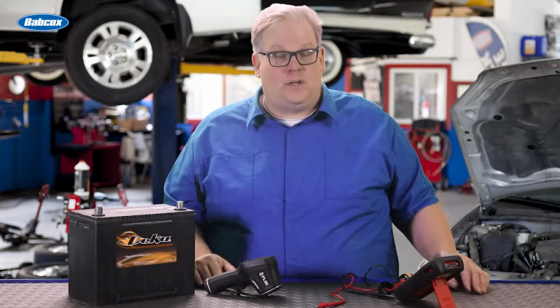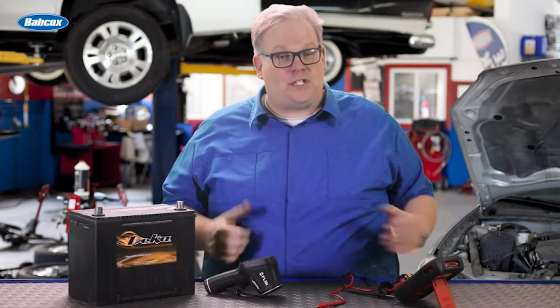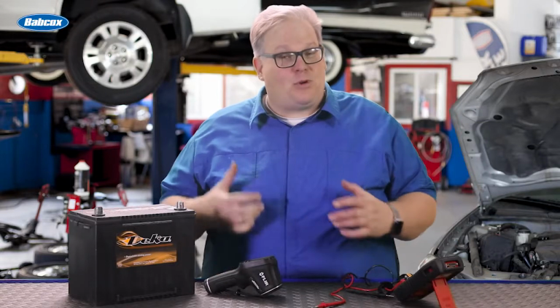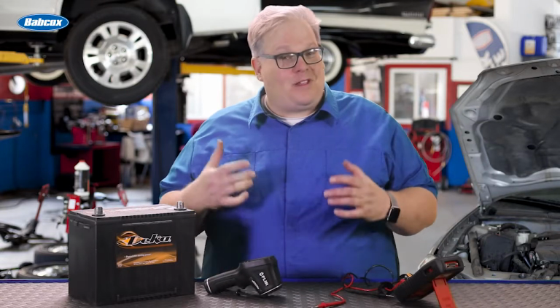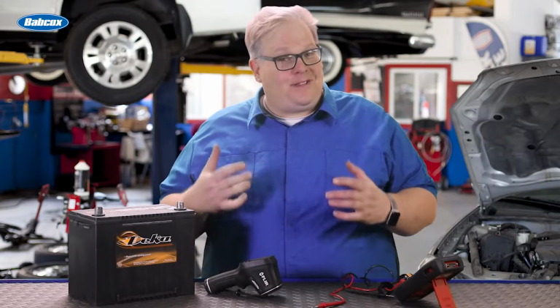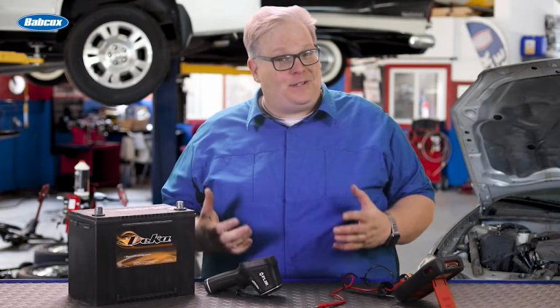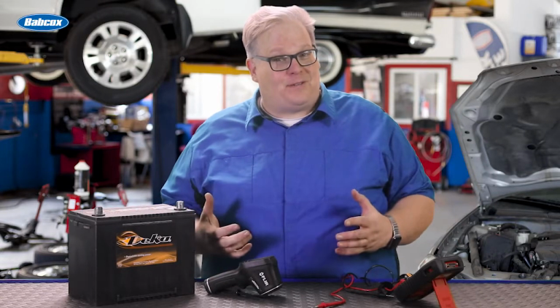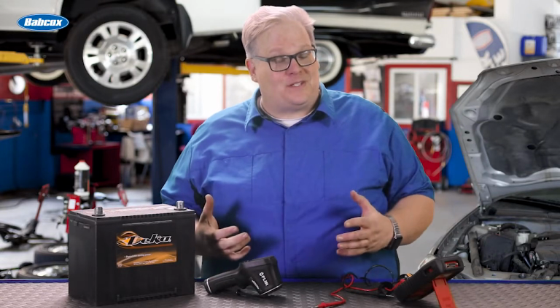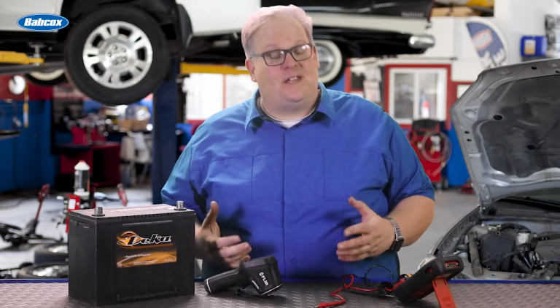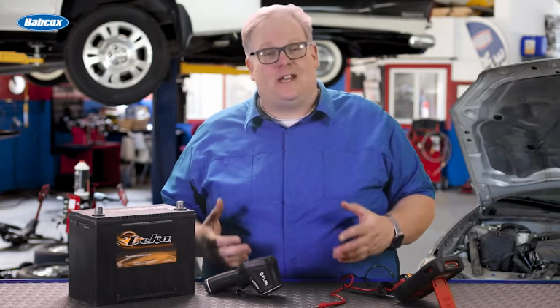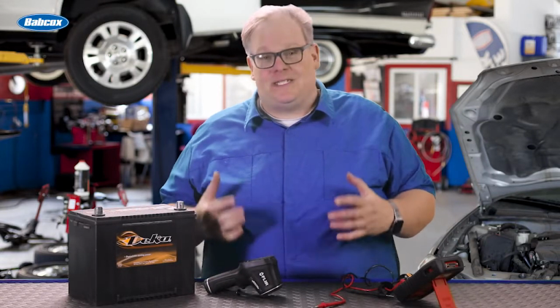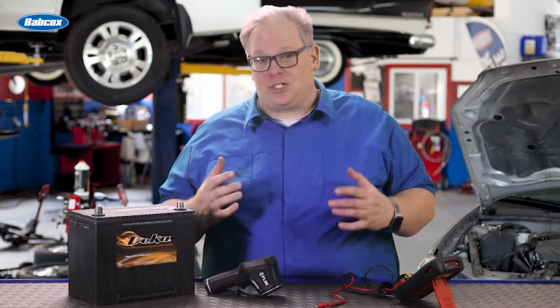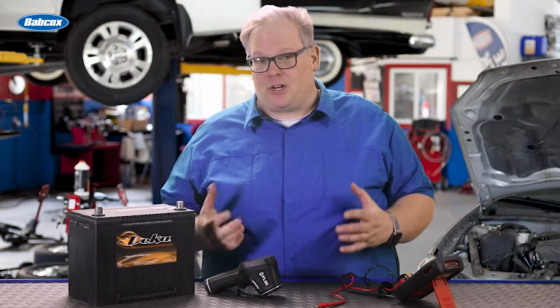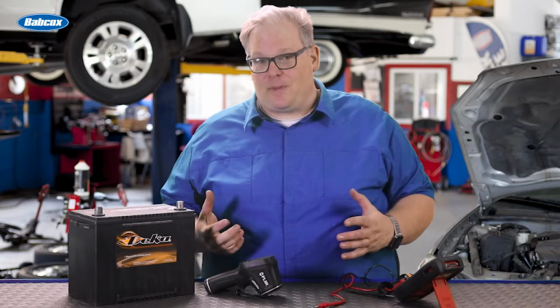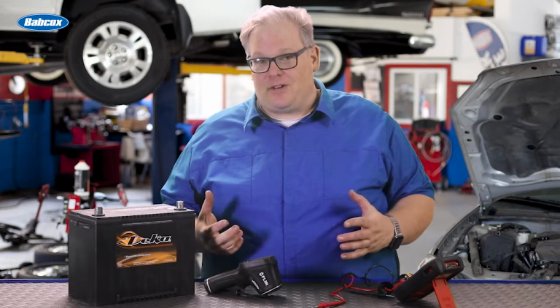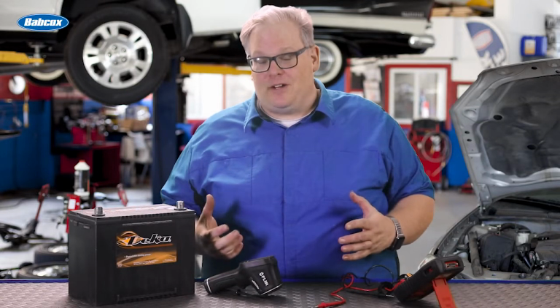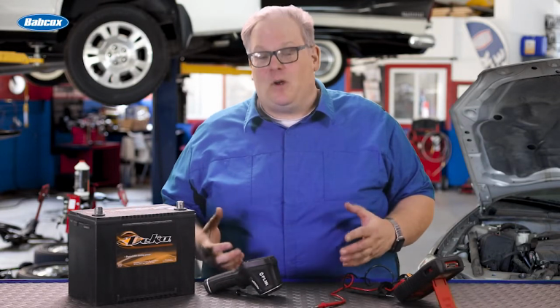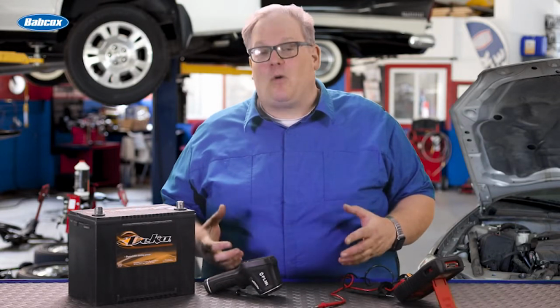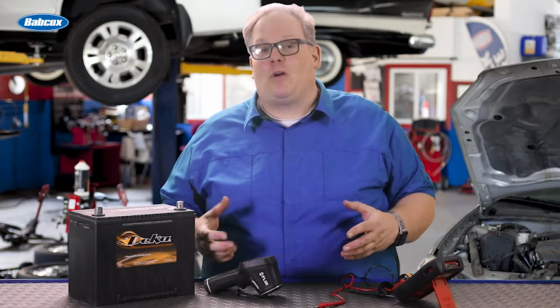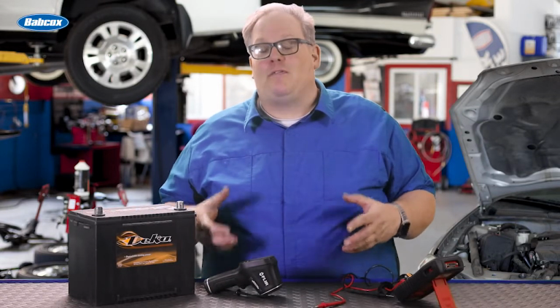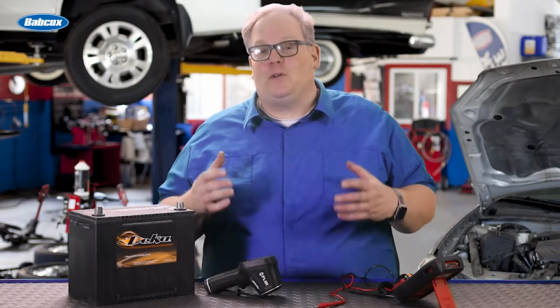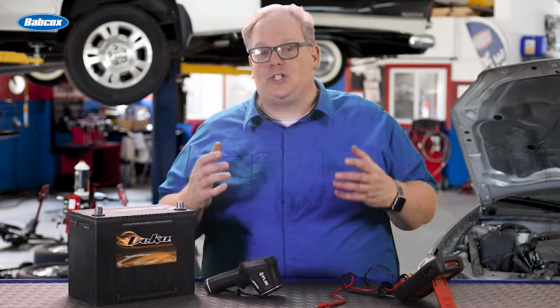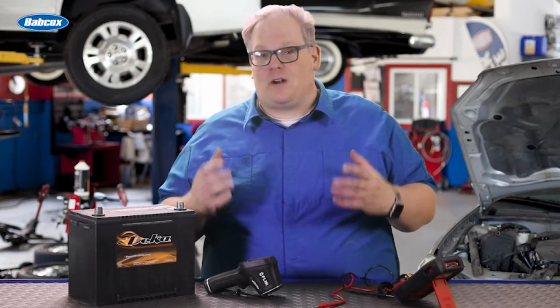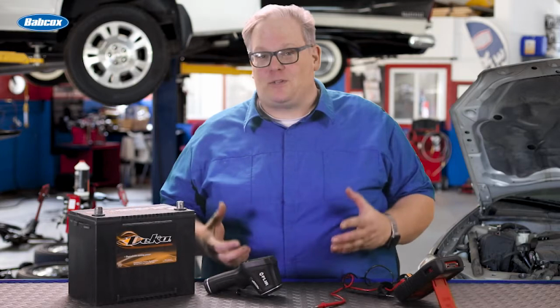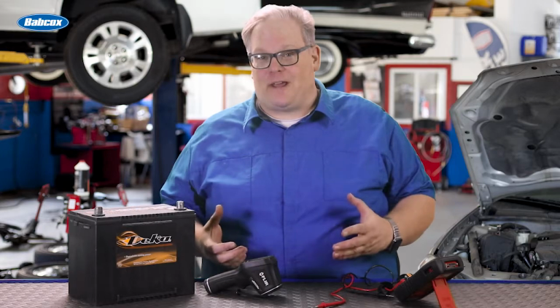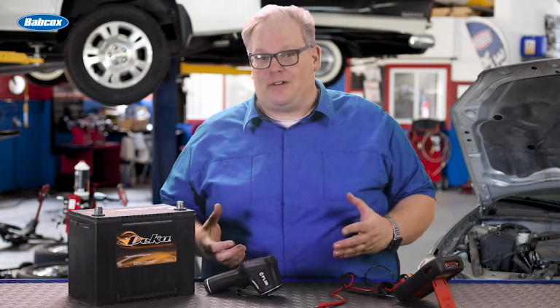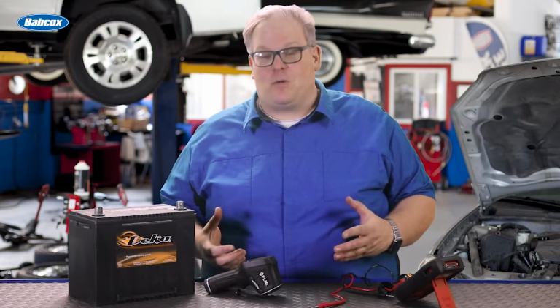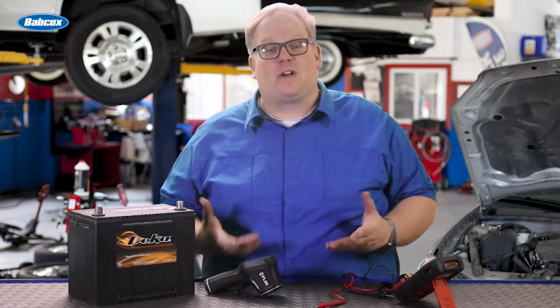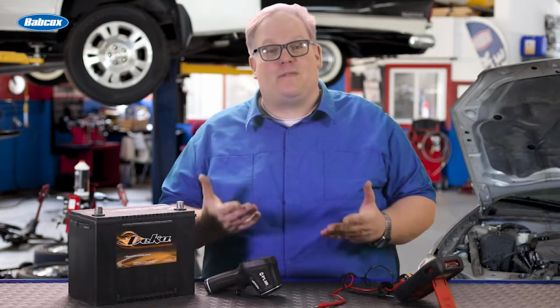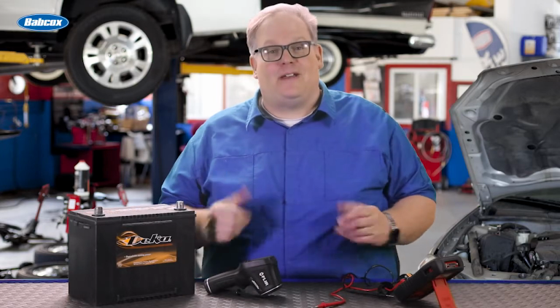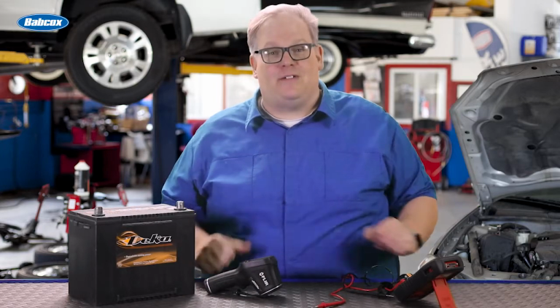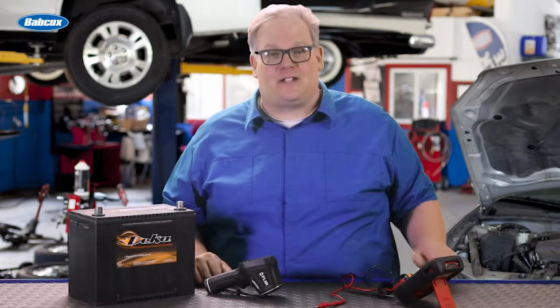Which is more likely to freeze — a discharged battery or a fully charged battery? Well, we're going to find out next.